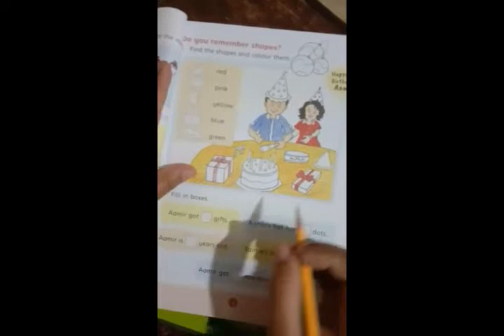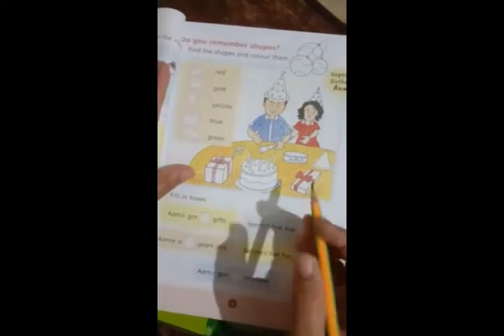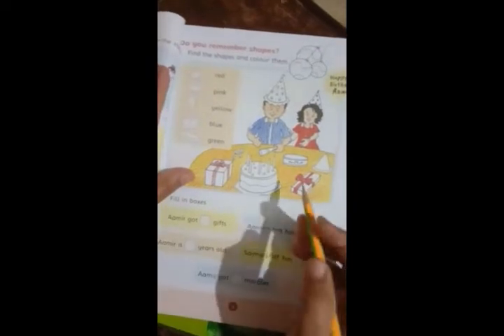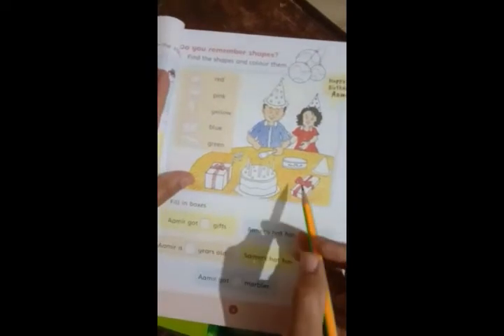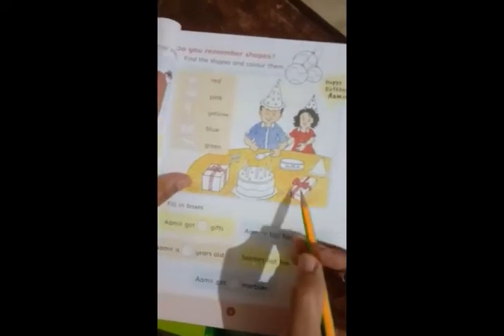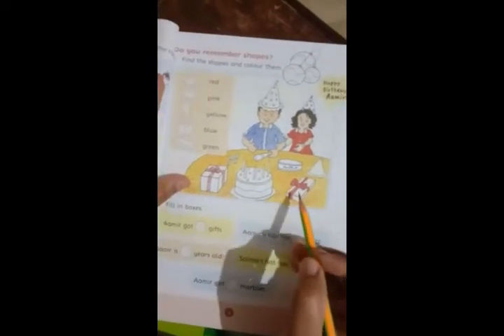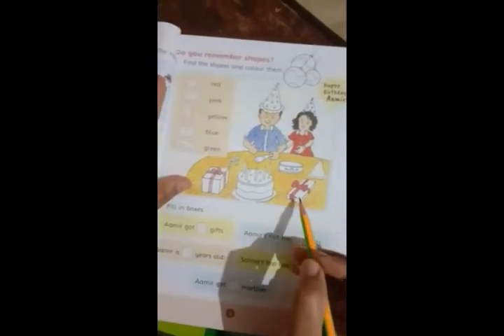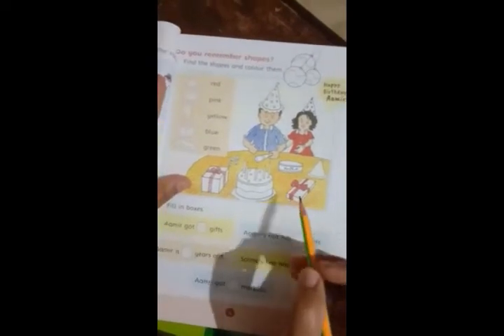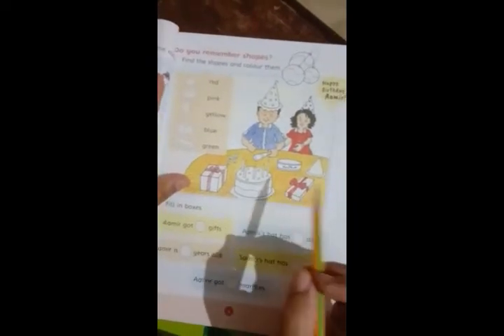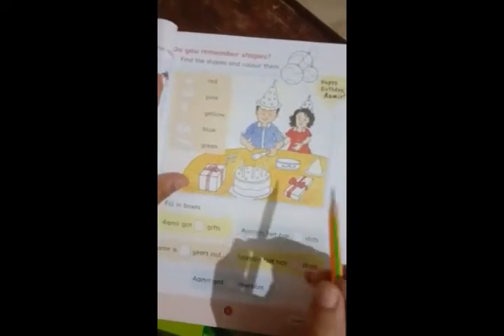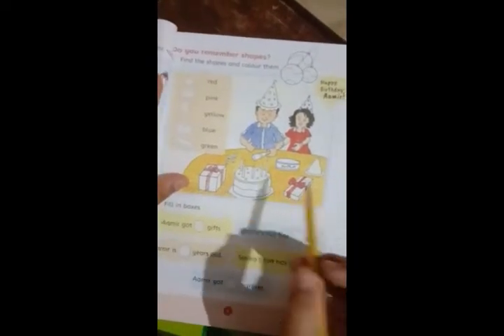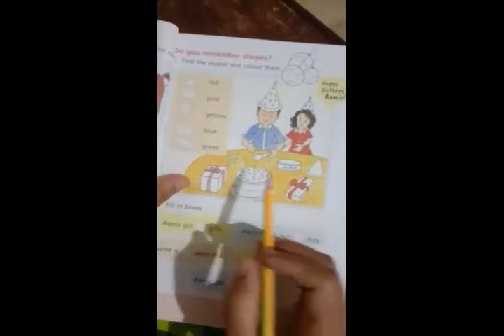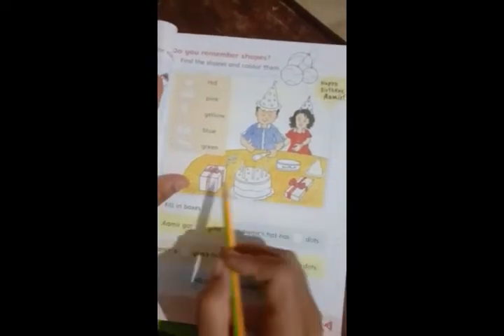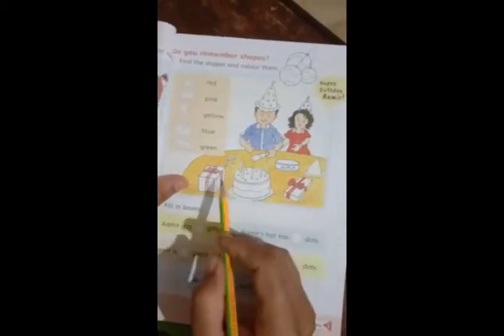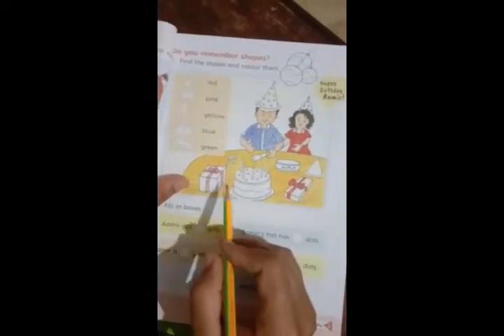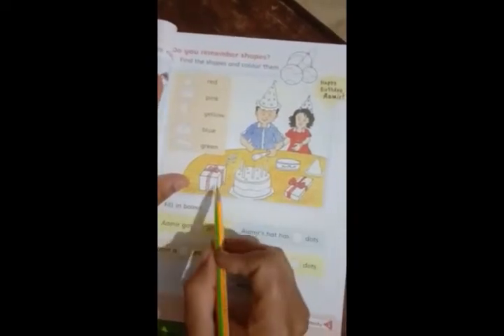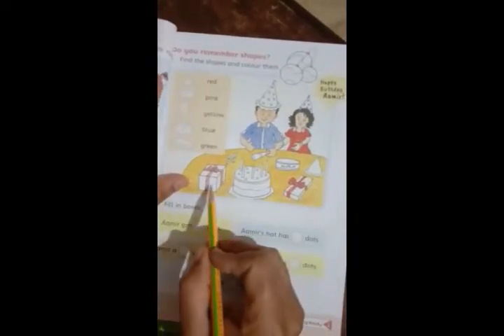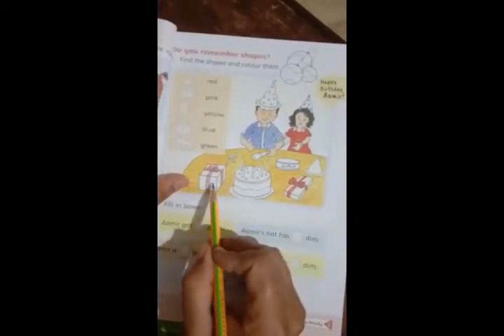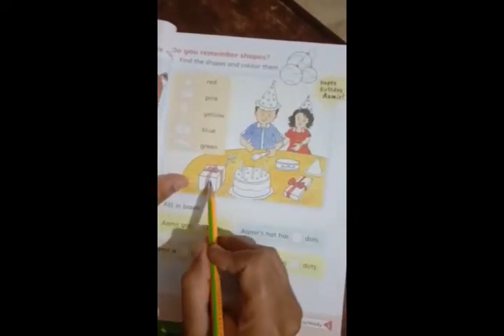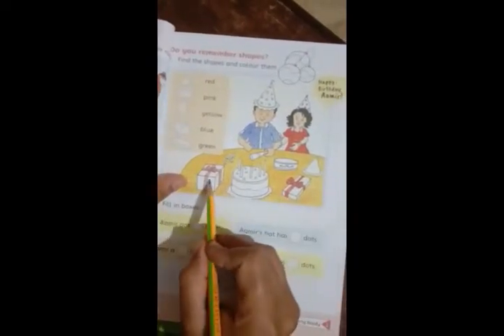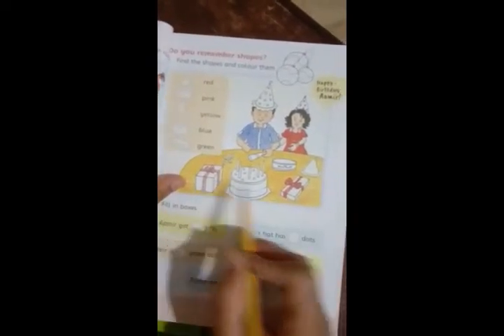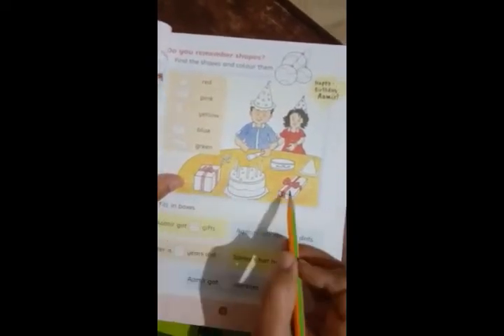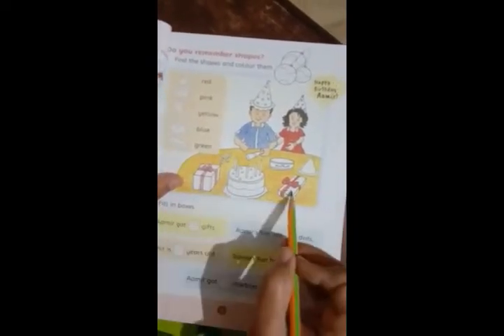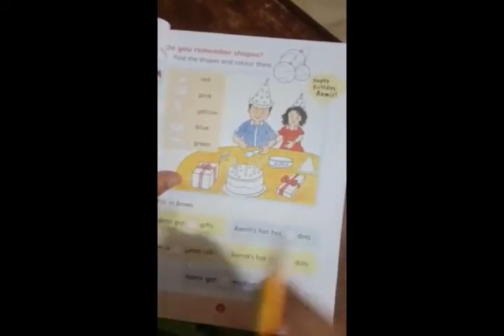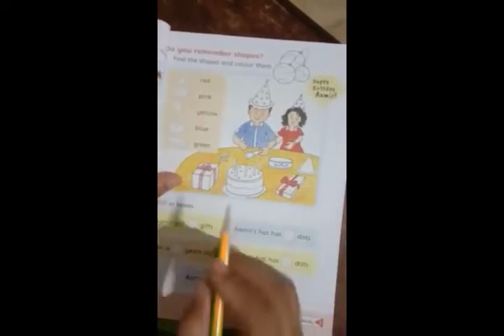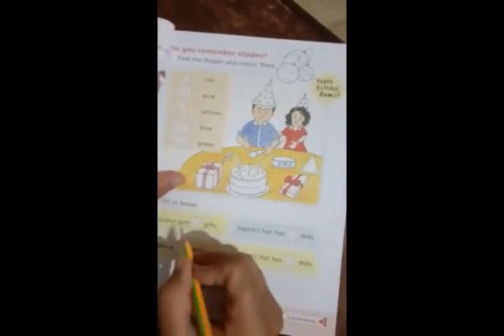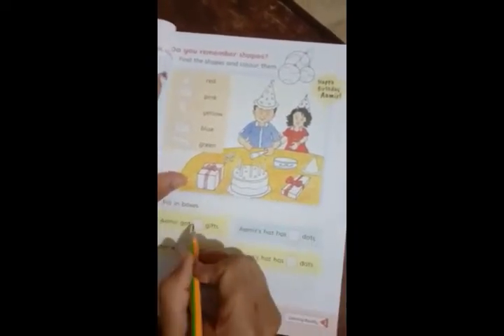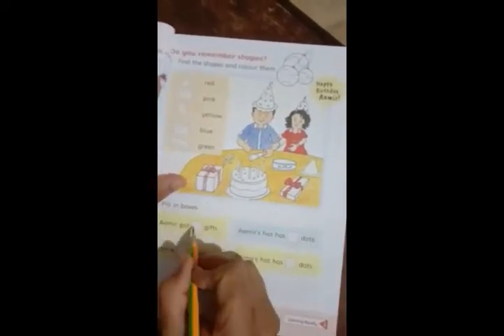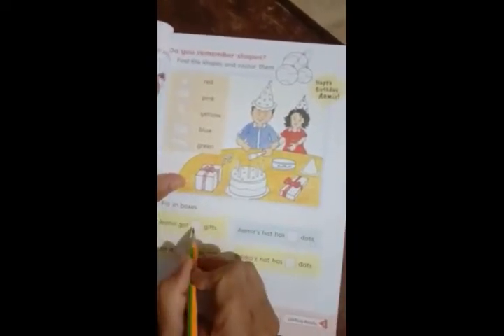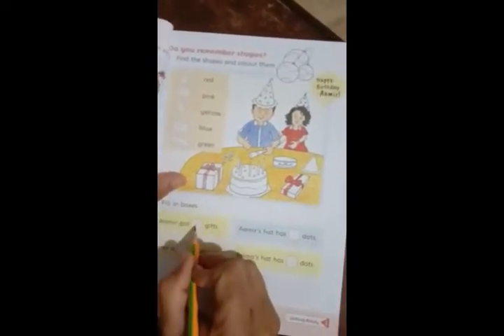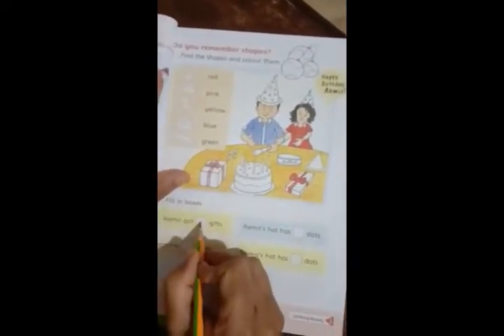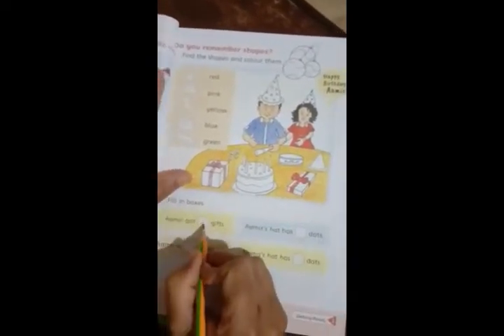Now you can see how many gifts Ameer has — one, two. You can write 2 here.